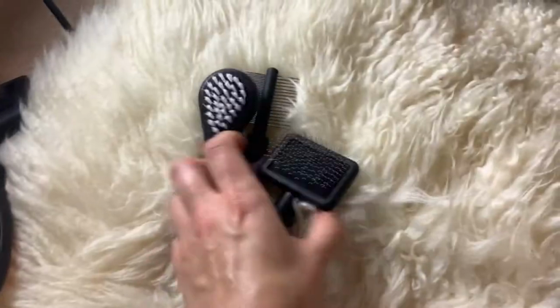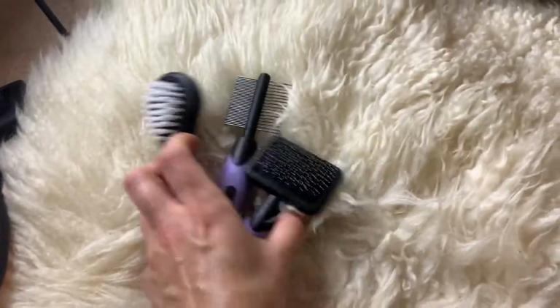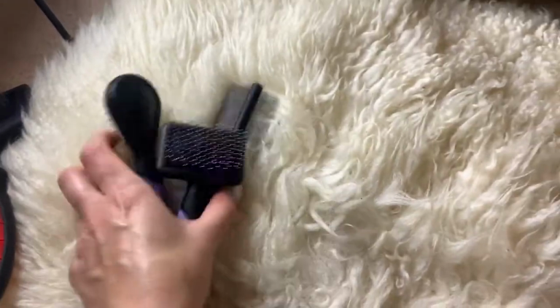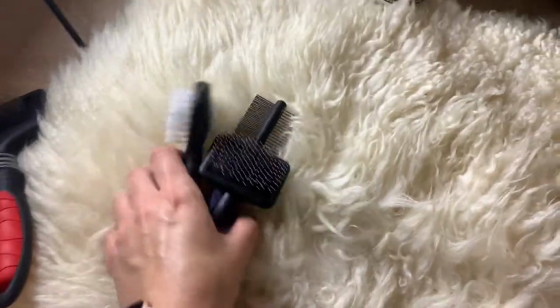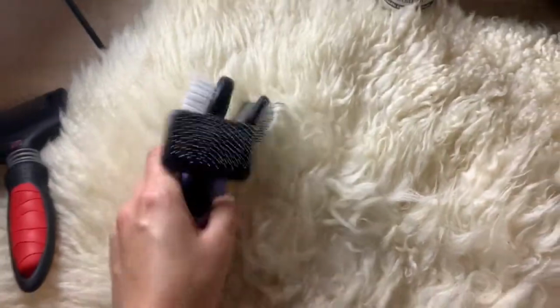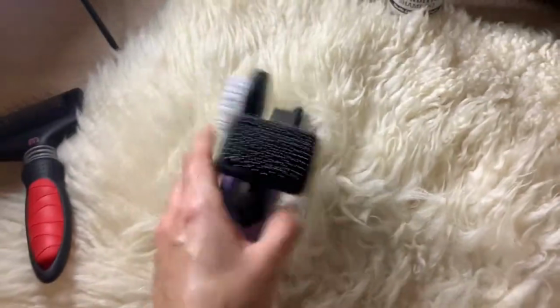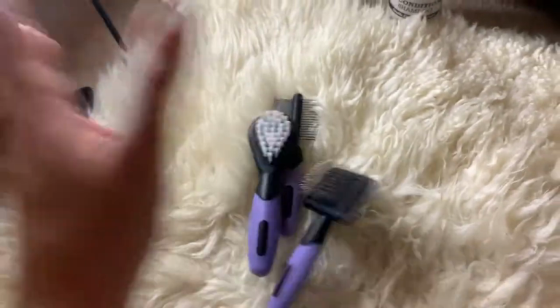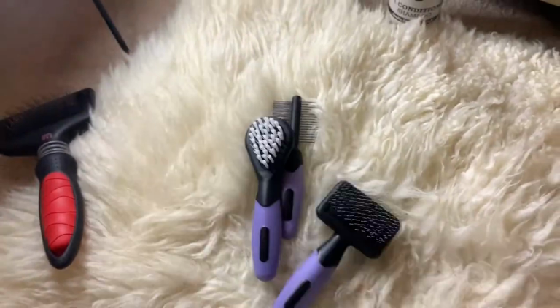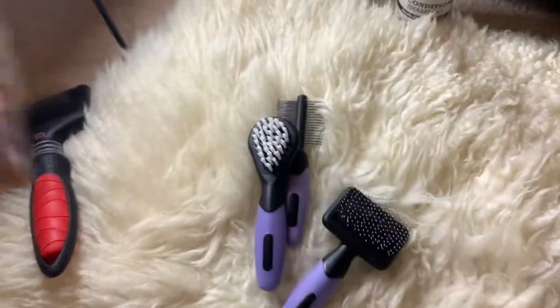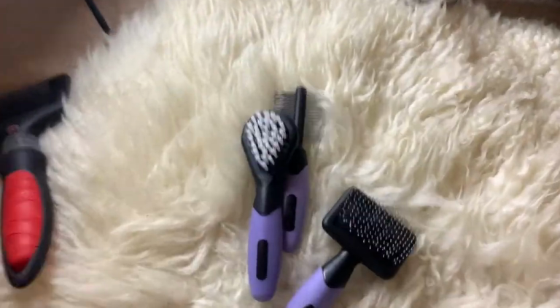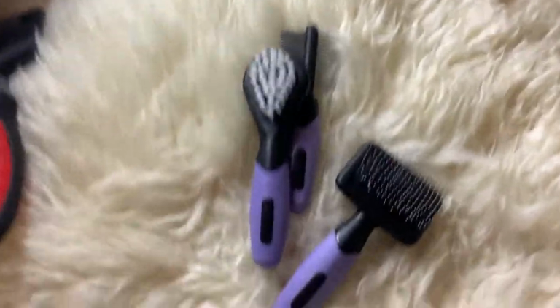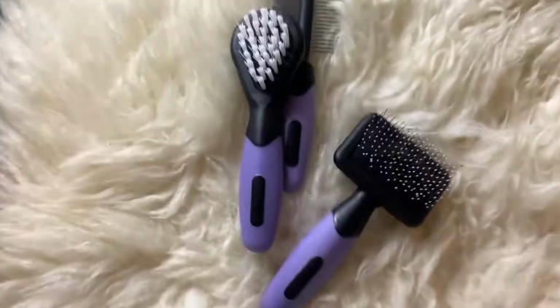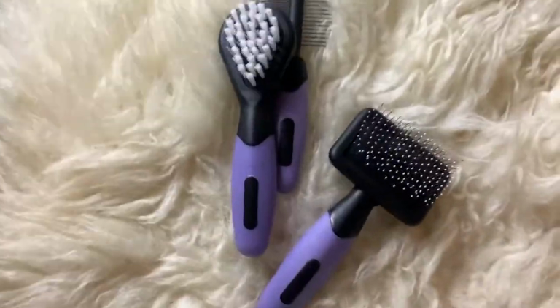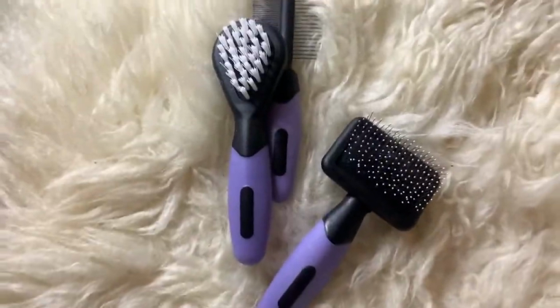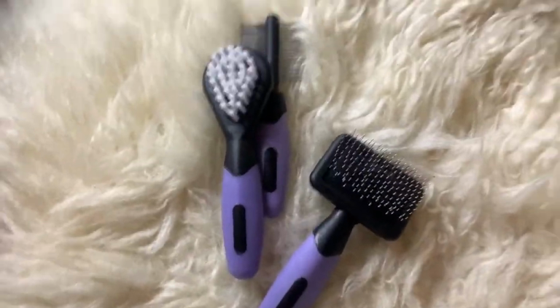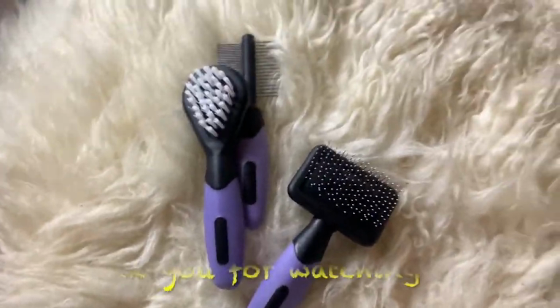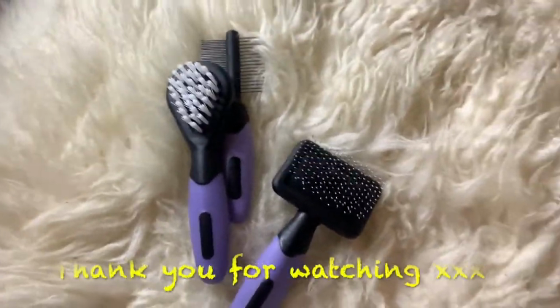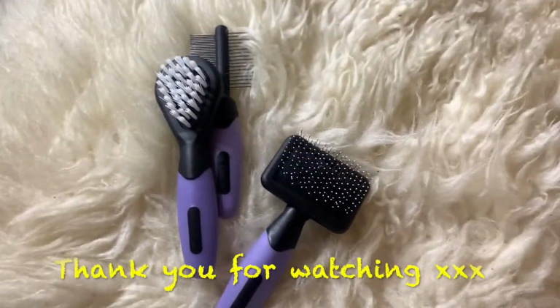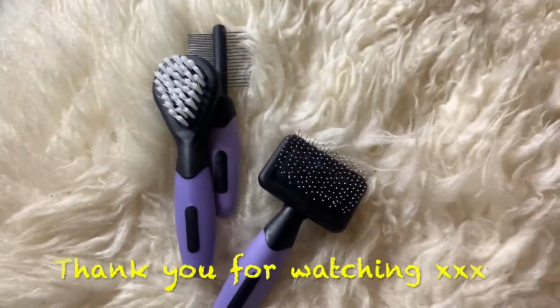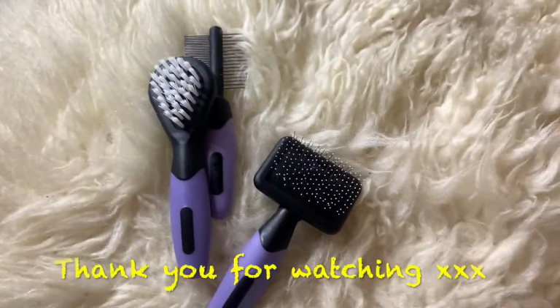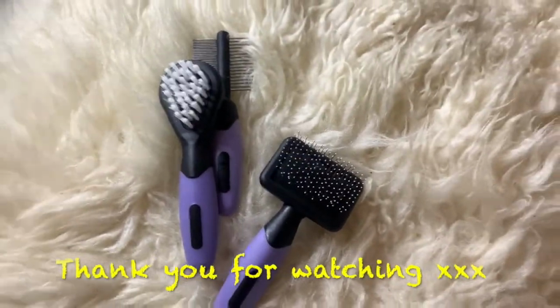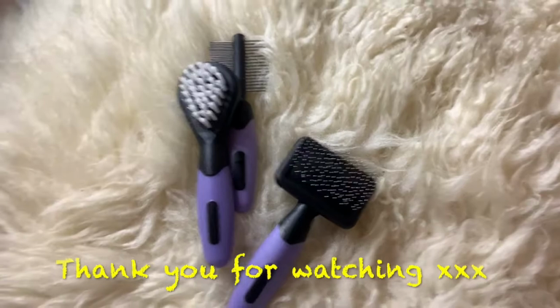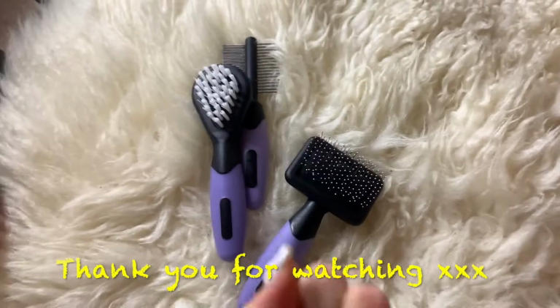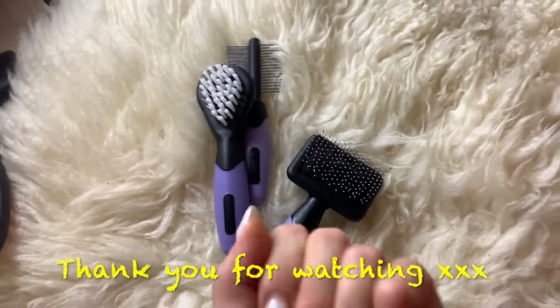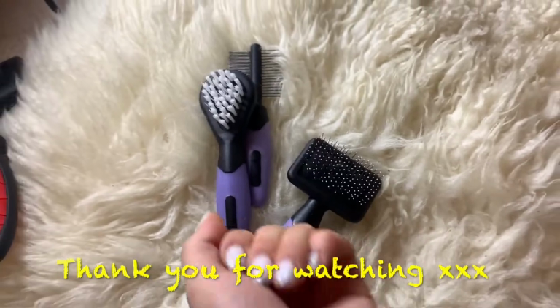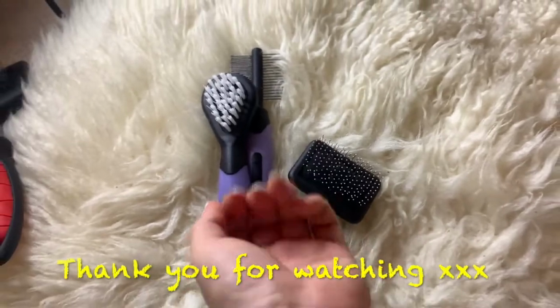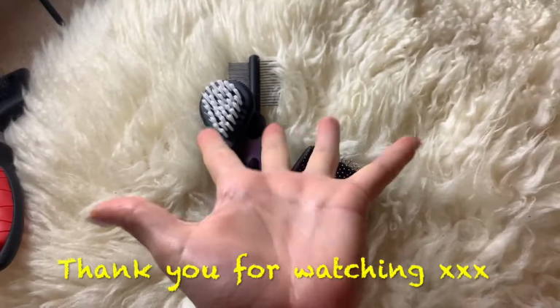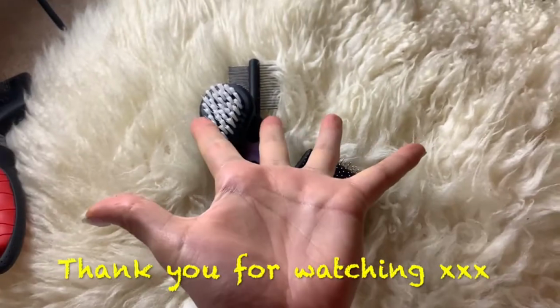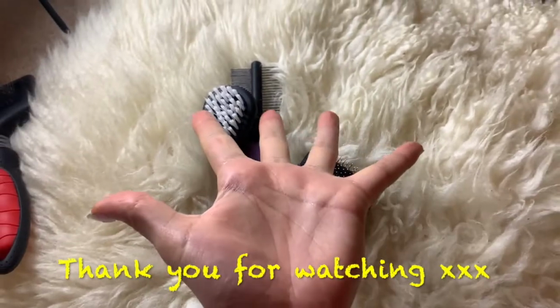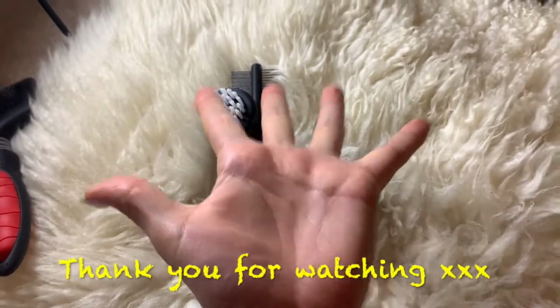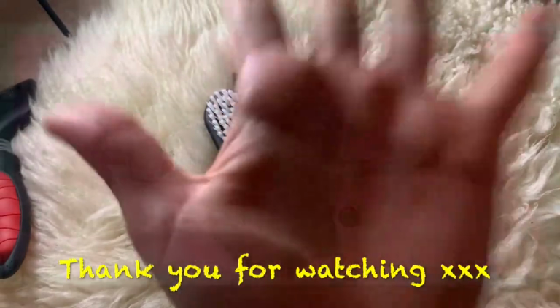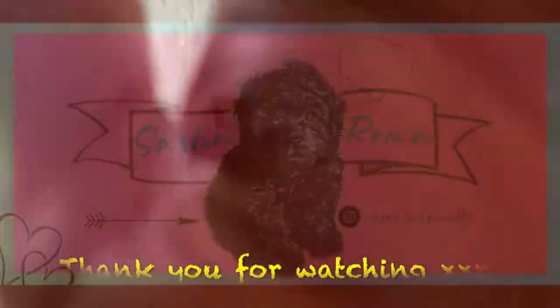So that's it guys, I hope you've enjoyed it and I will see you very soon.